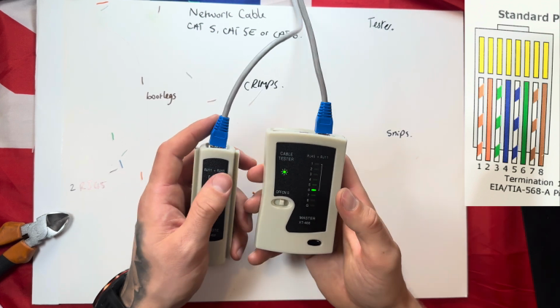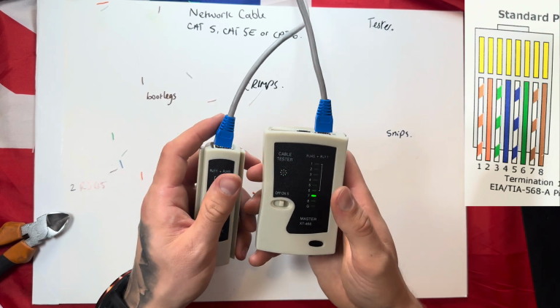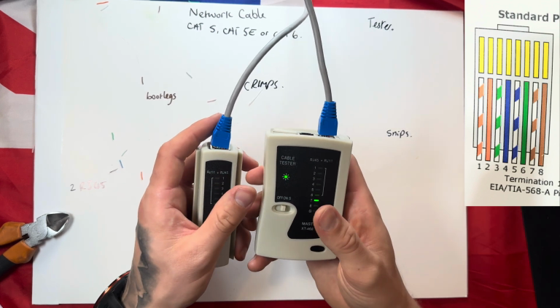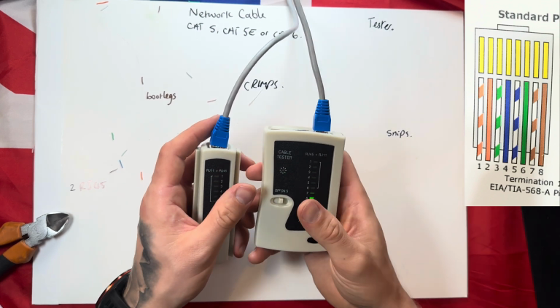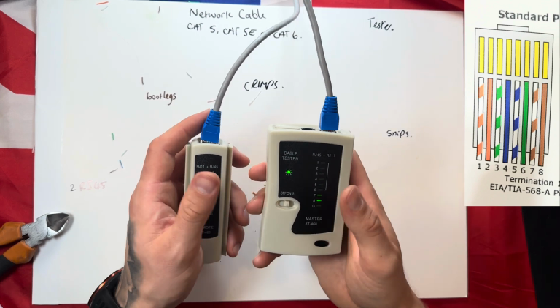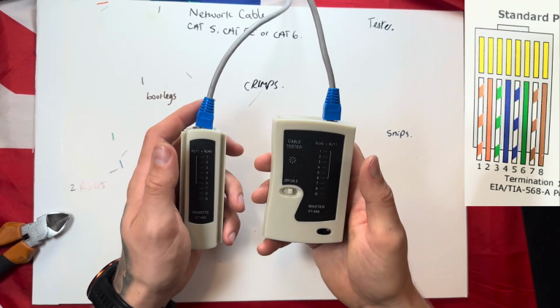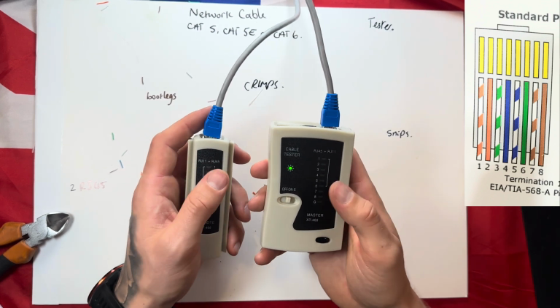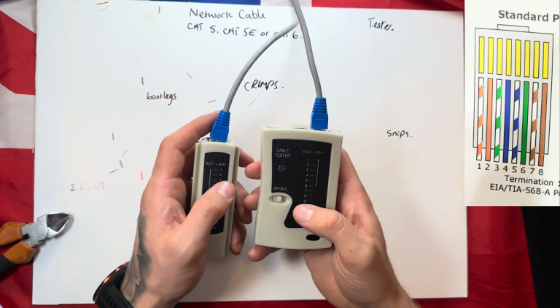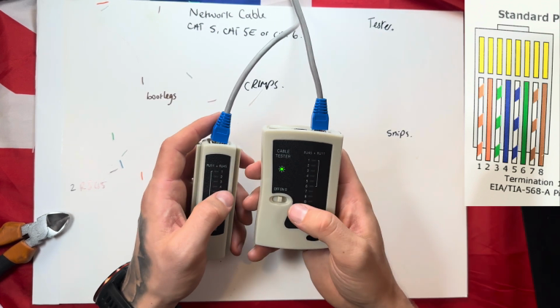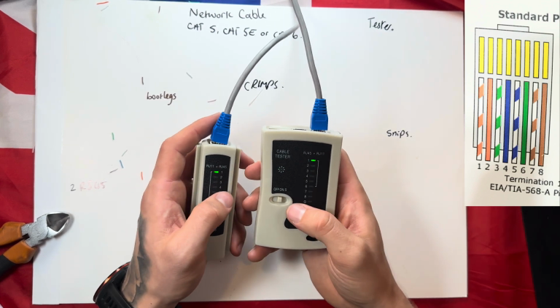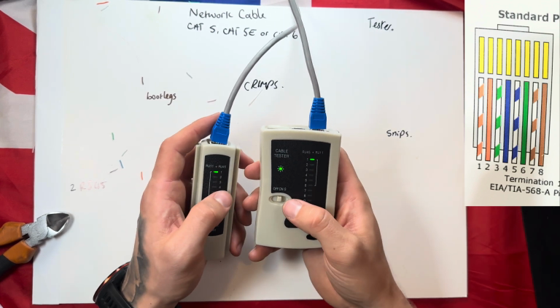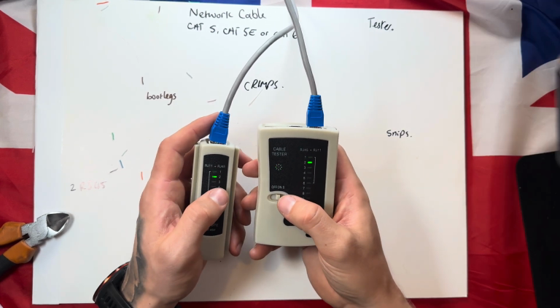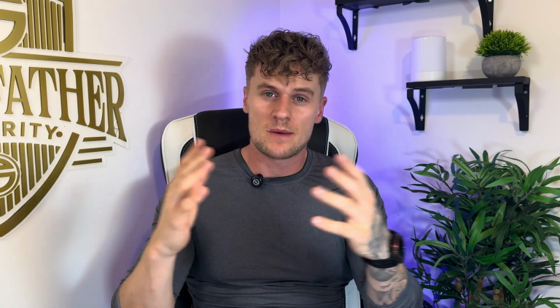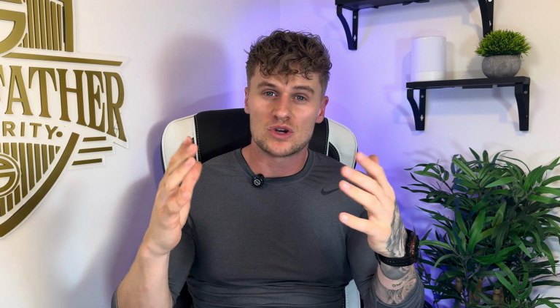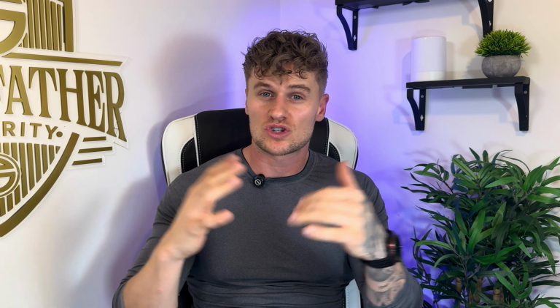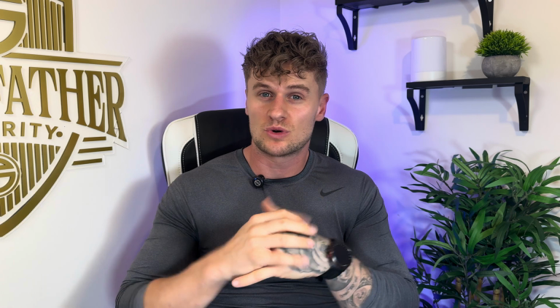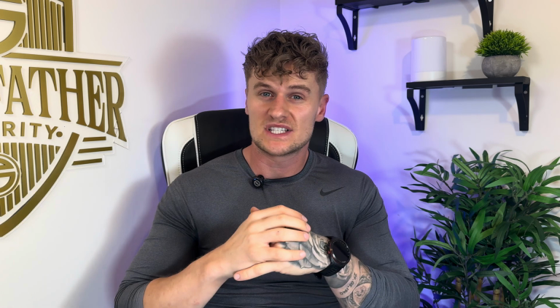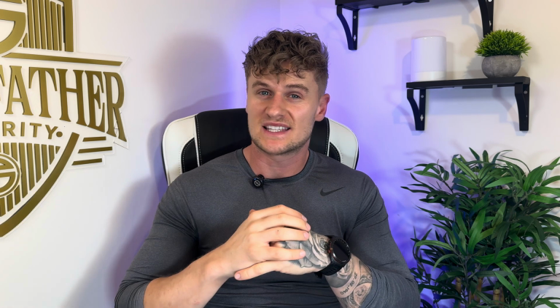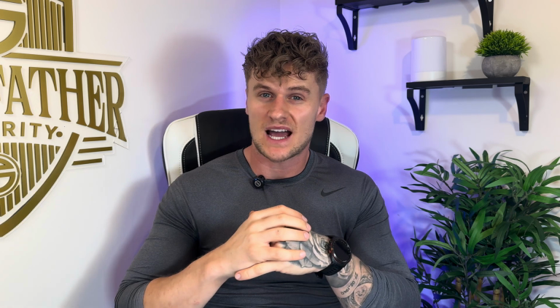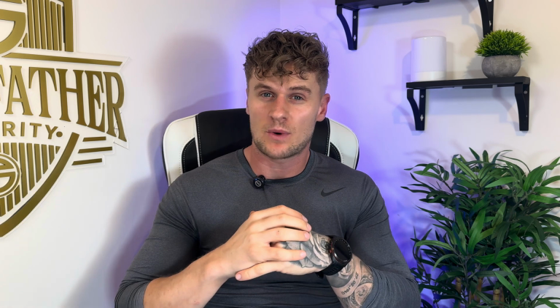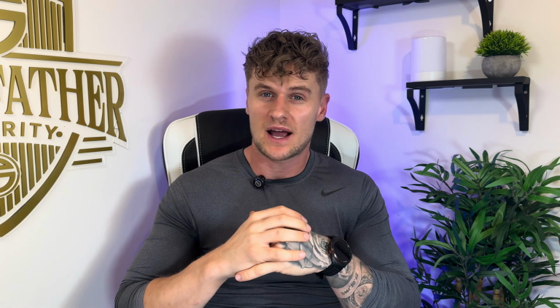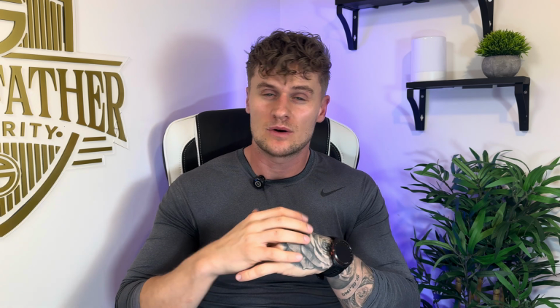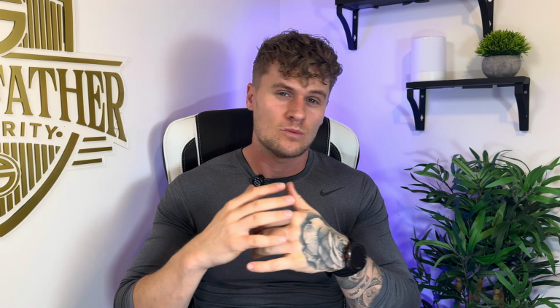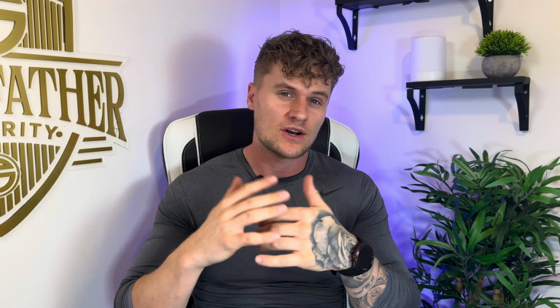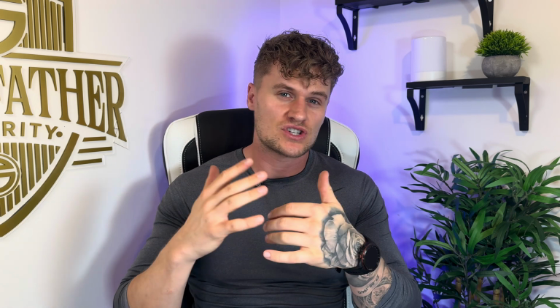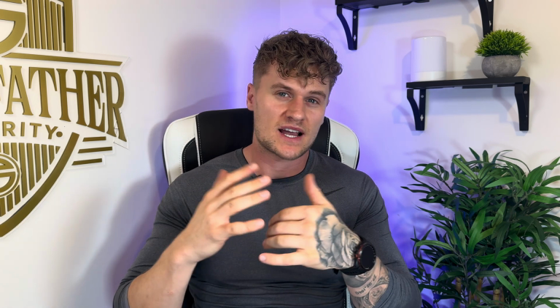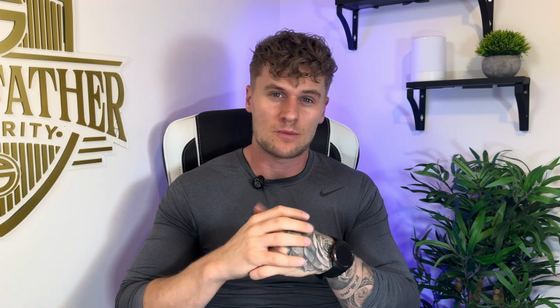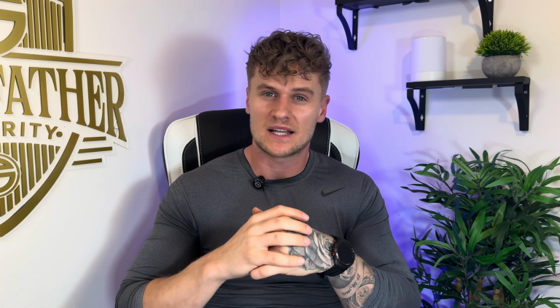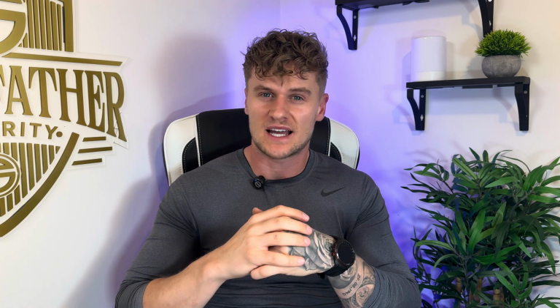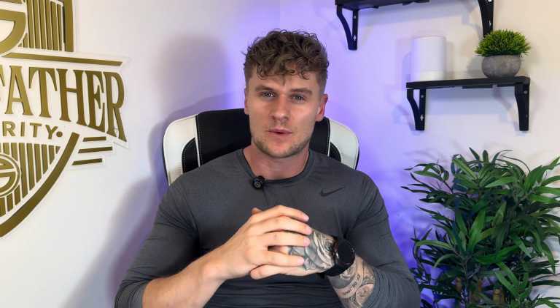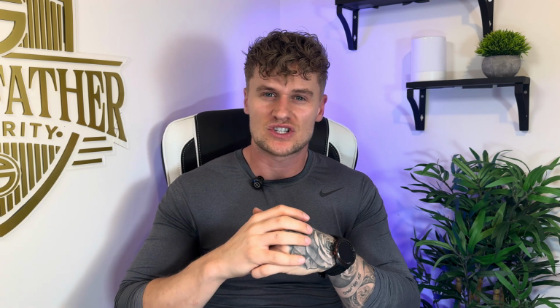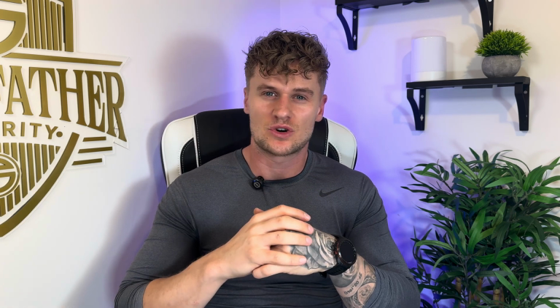Once you've confirmed all eight lights are showing green, the cable is working as it should be.